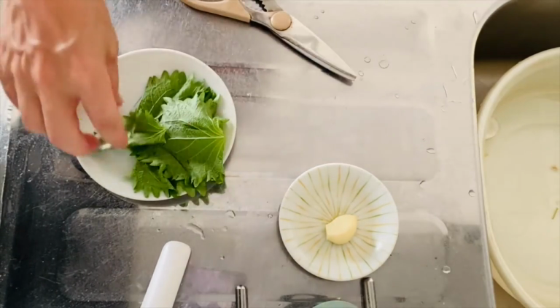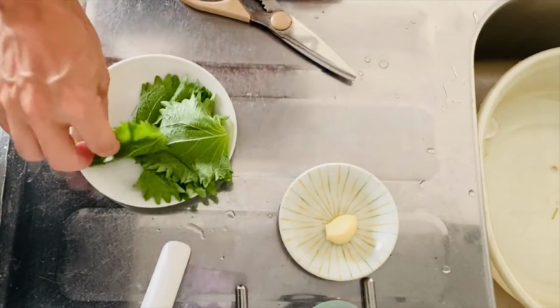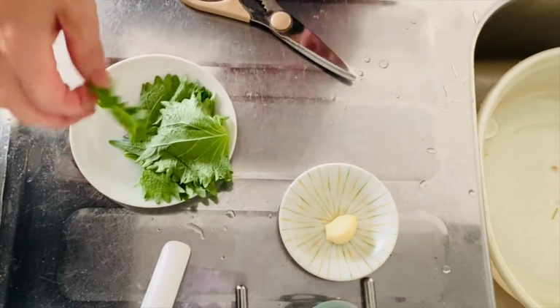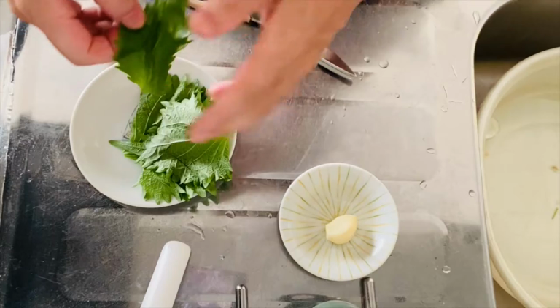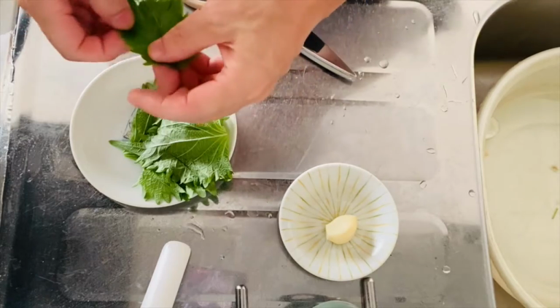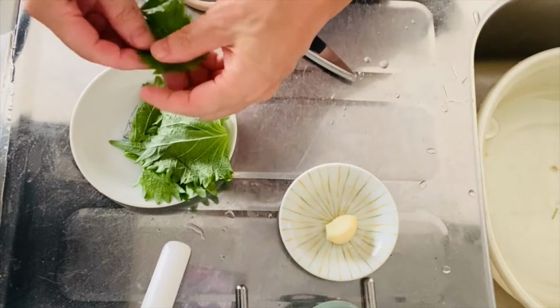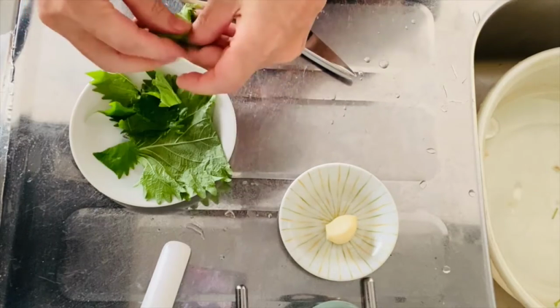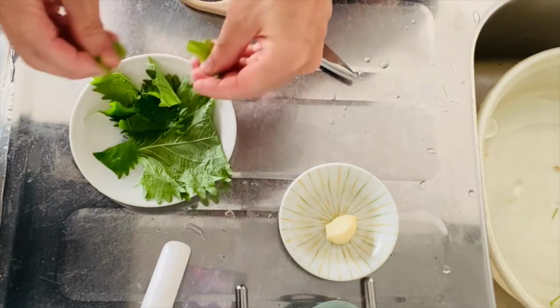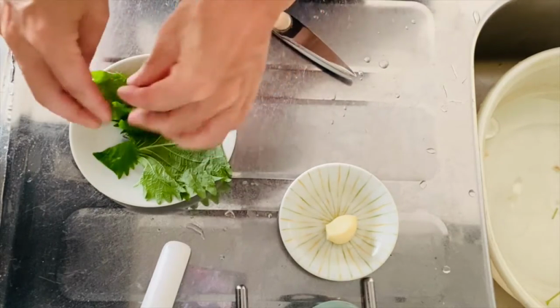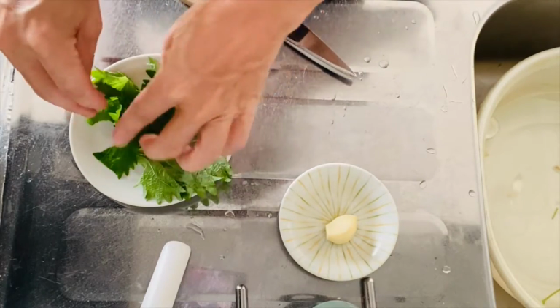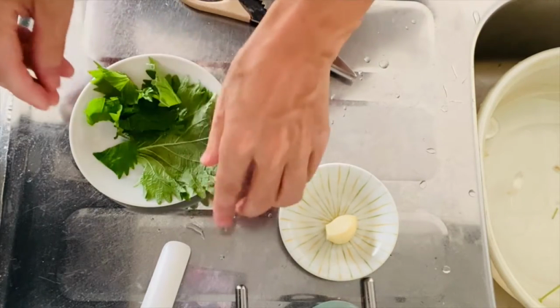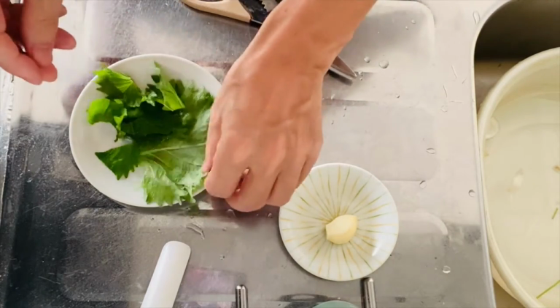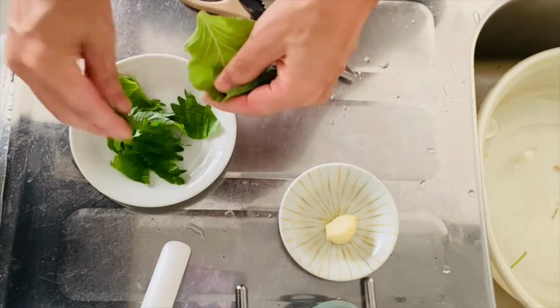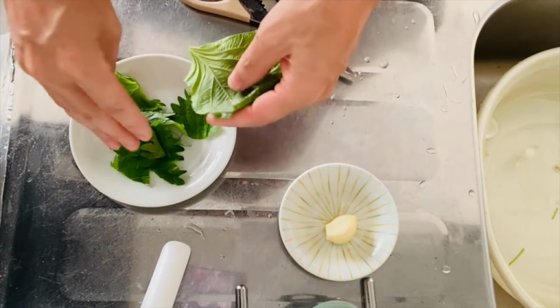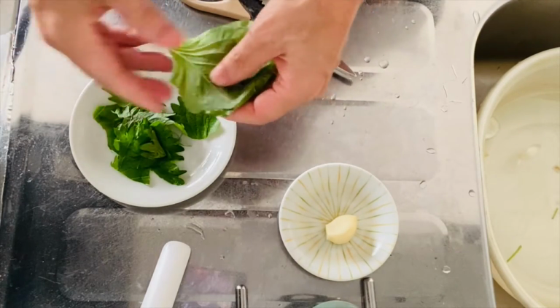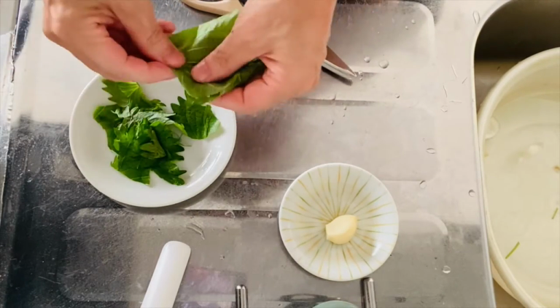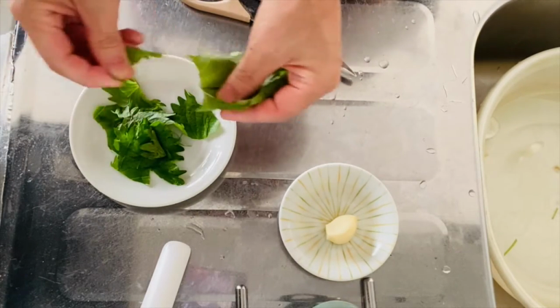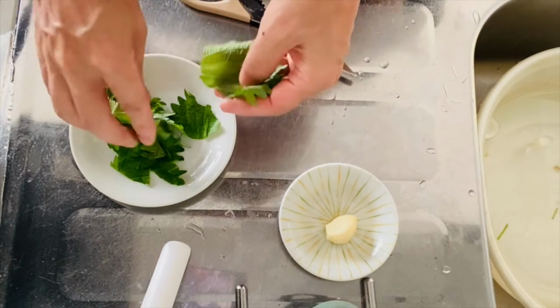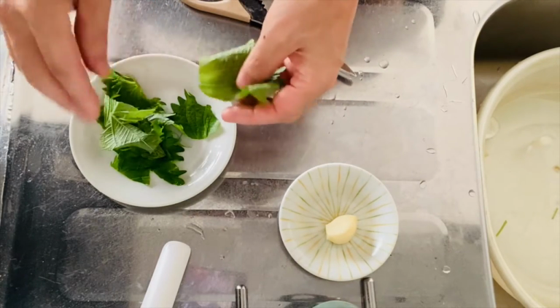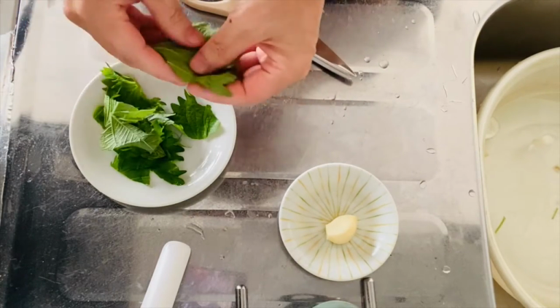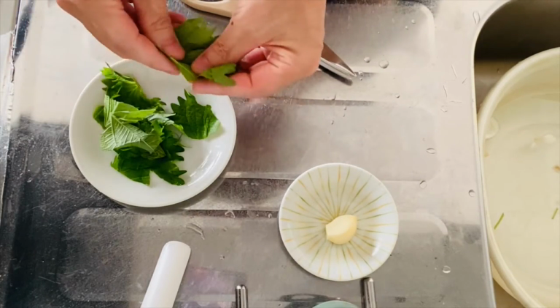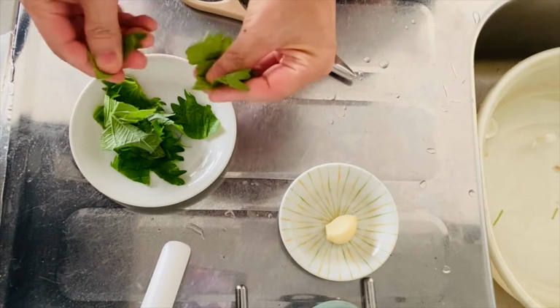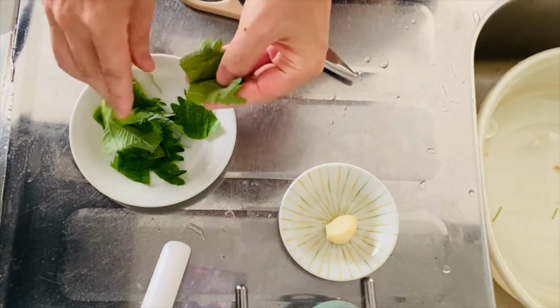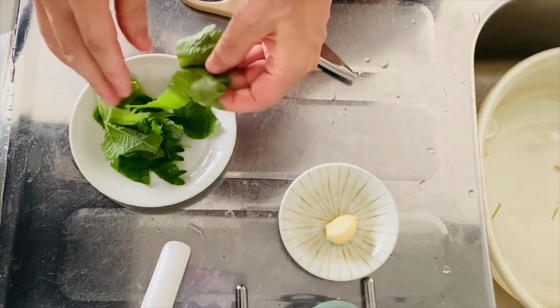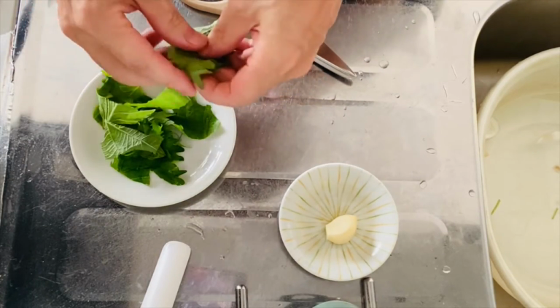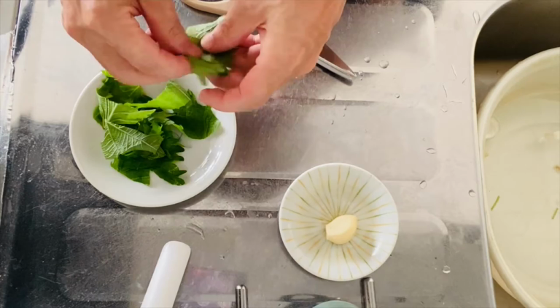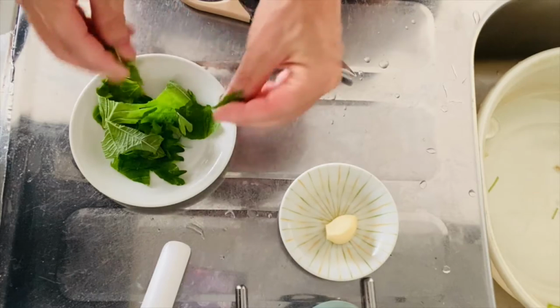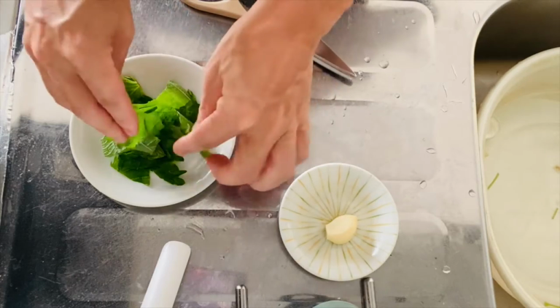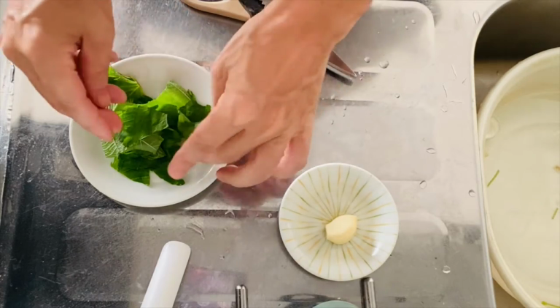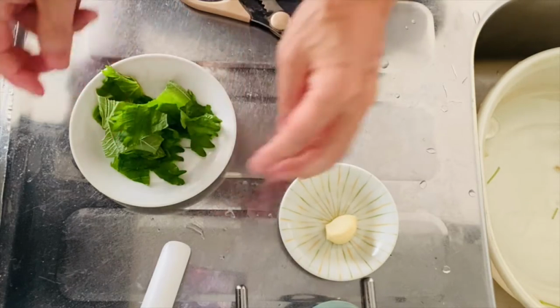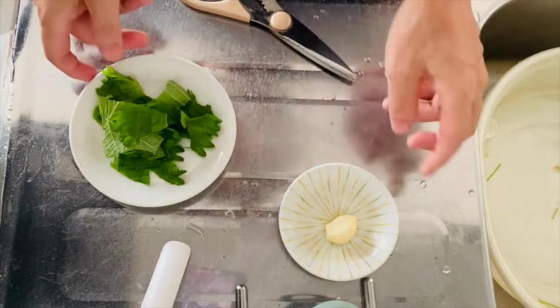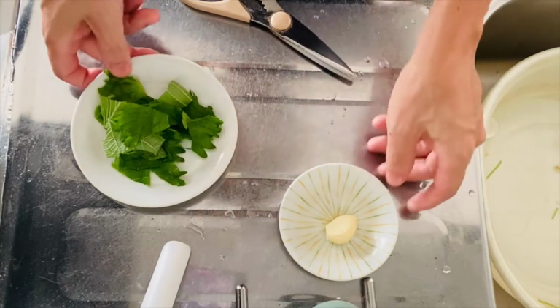Tear them with your hands. That's it — now the garlic and perilla leaves are ready.